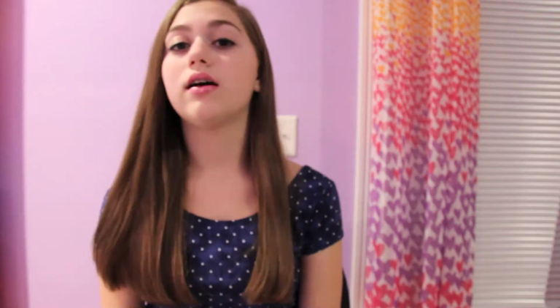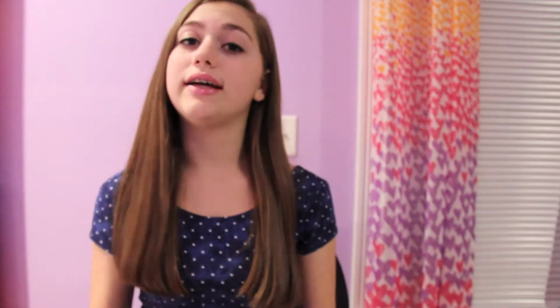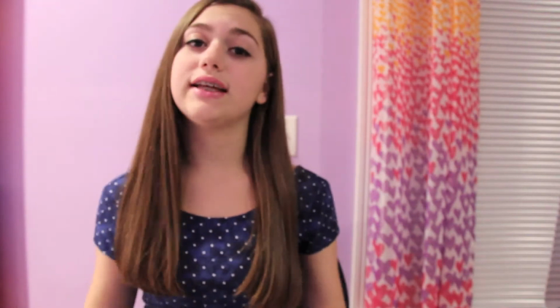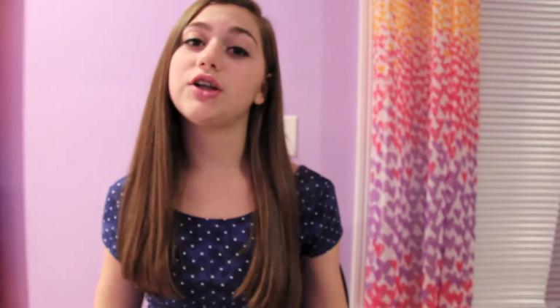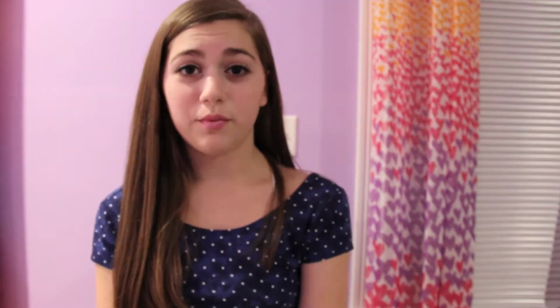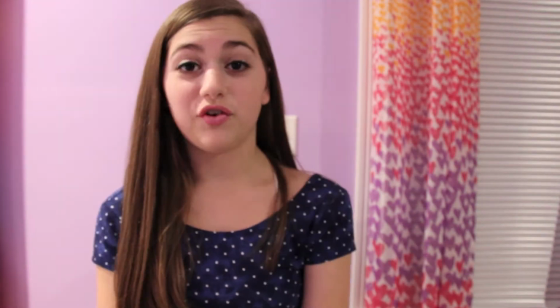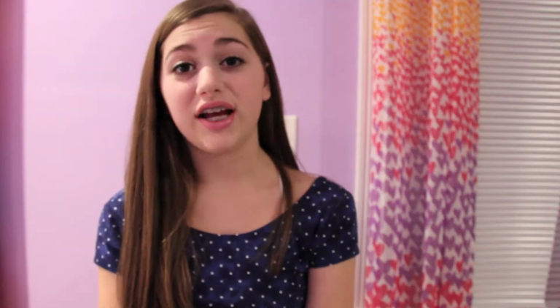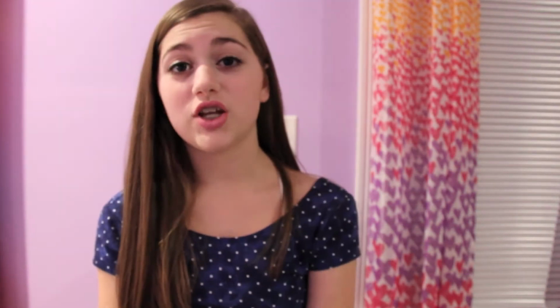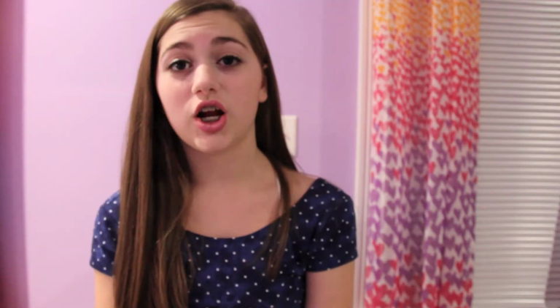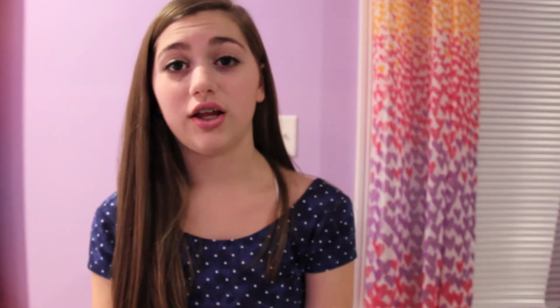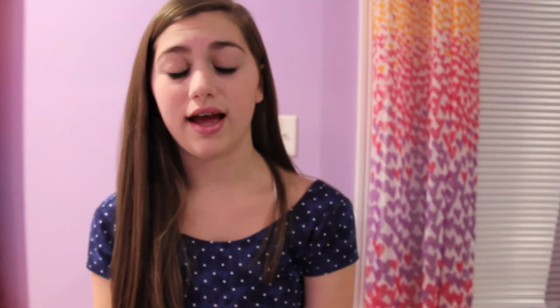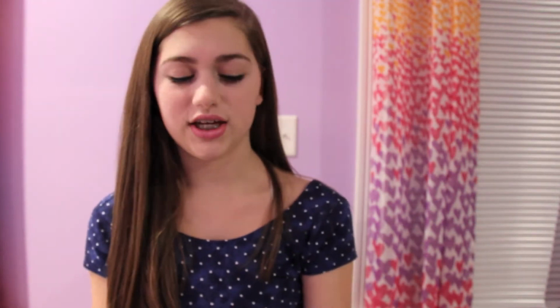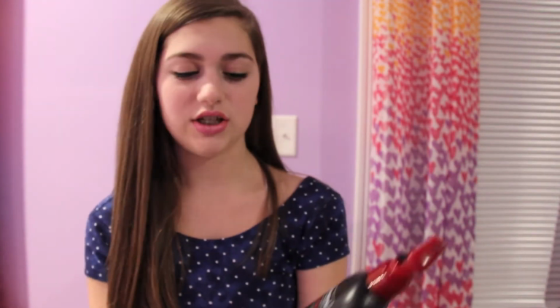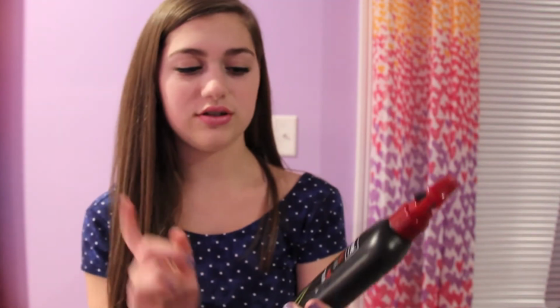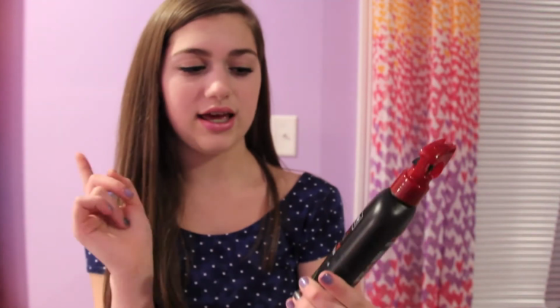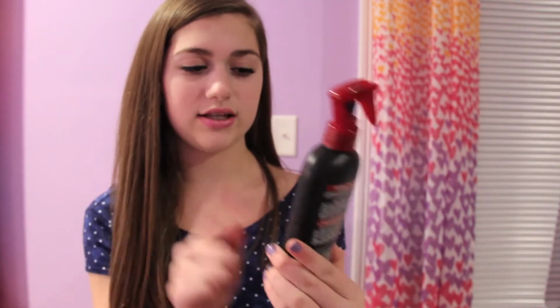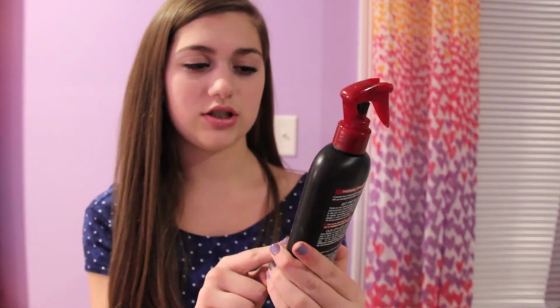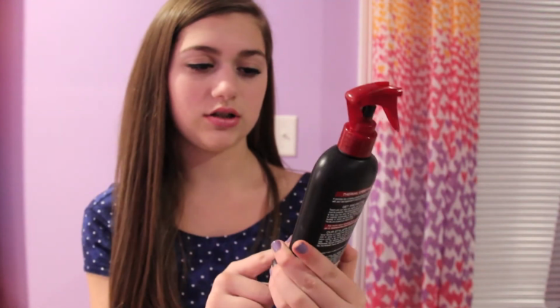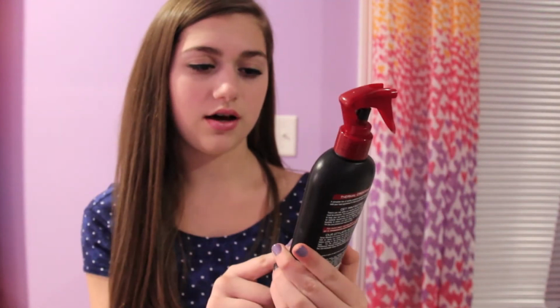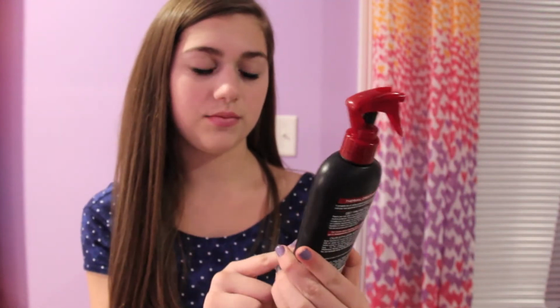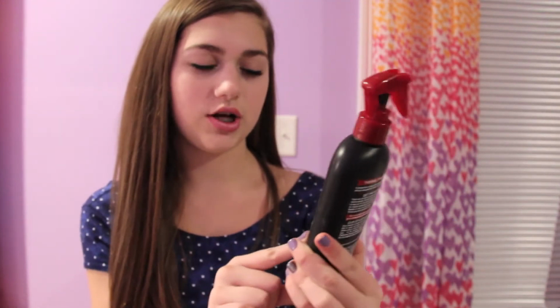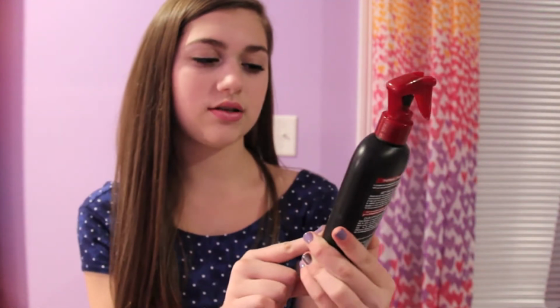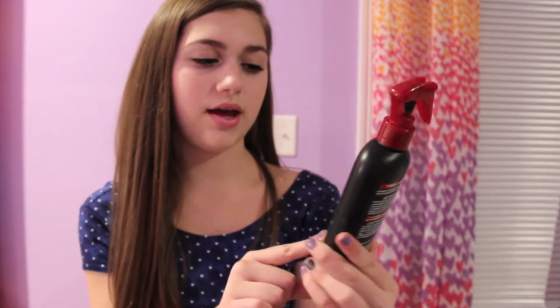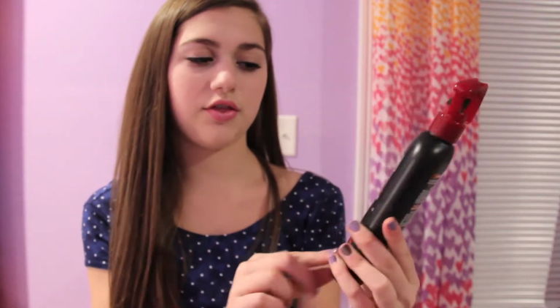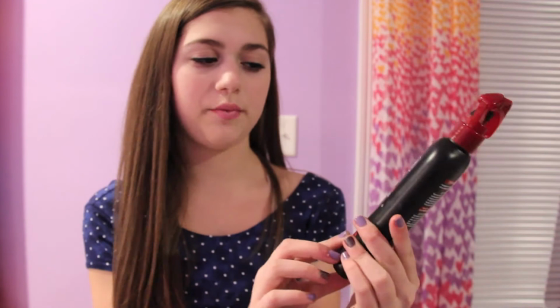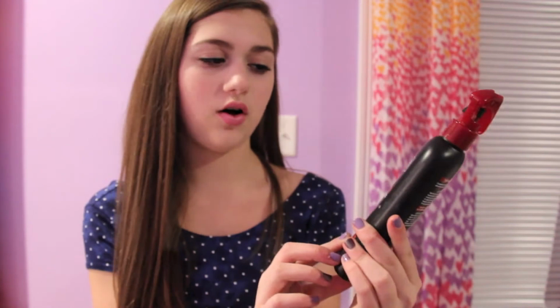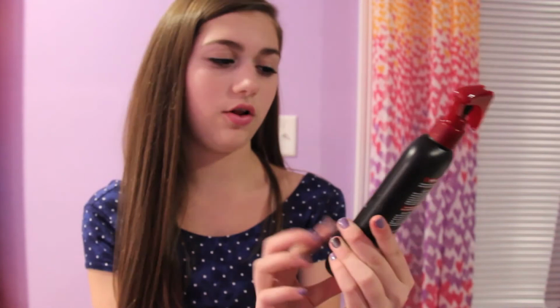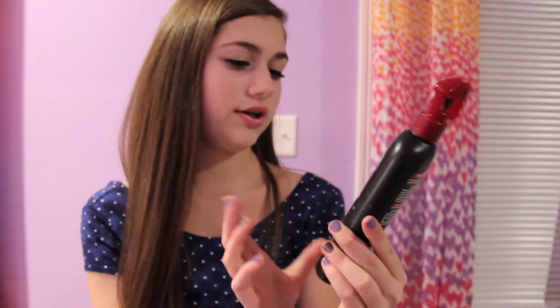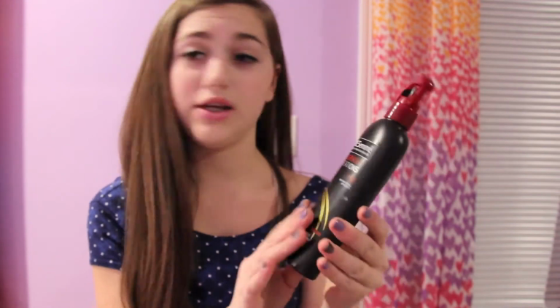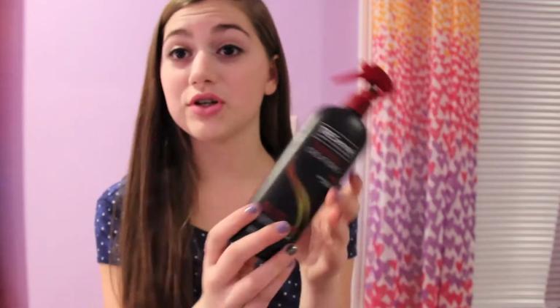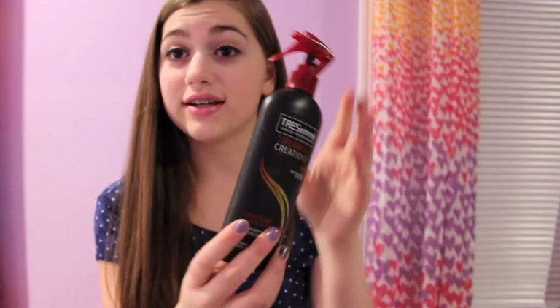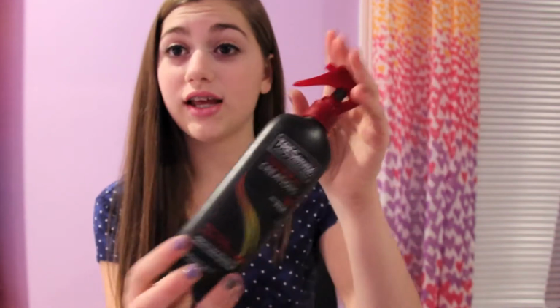Let's get started. Before I start curling, I like to use this Tresemmé Thermal Heat Protectant.